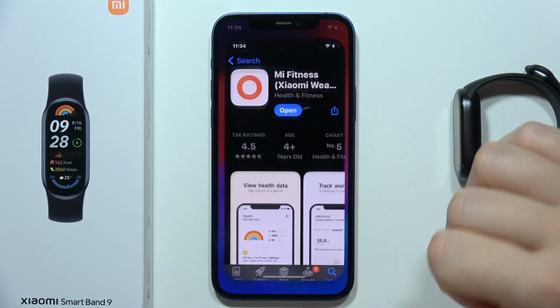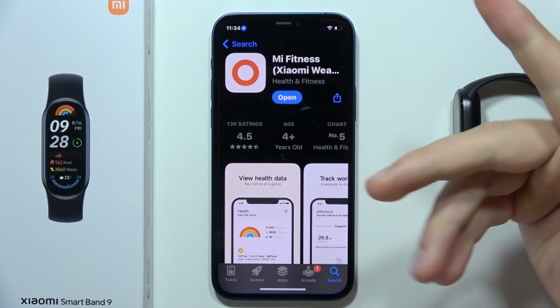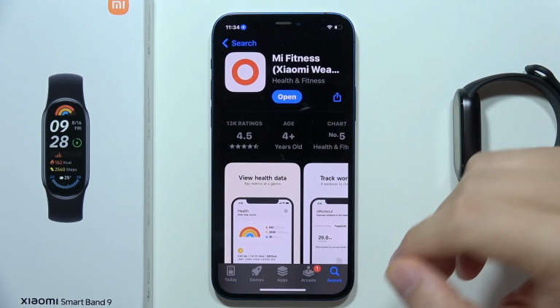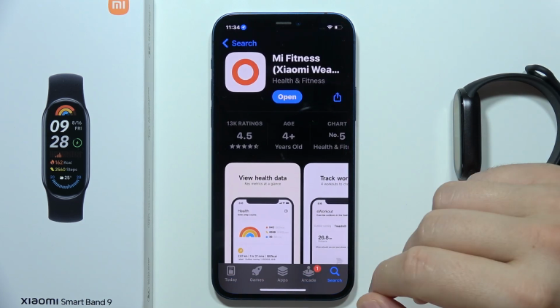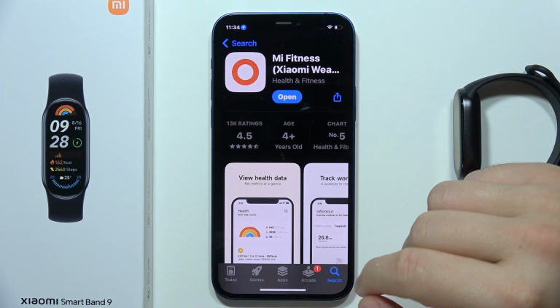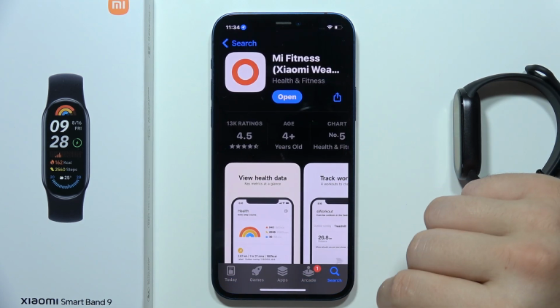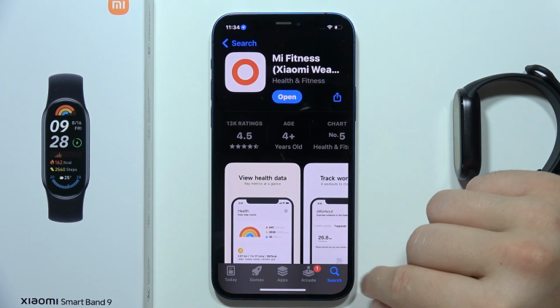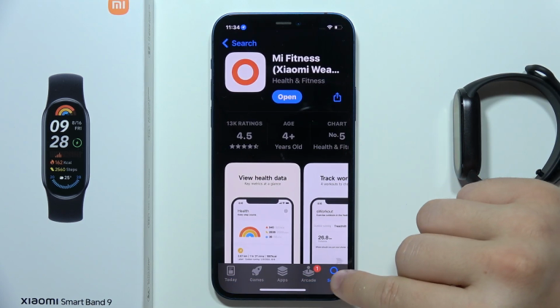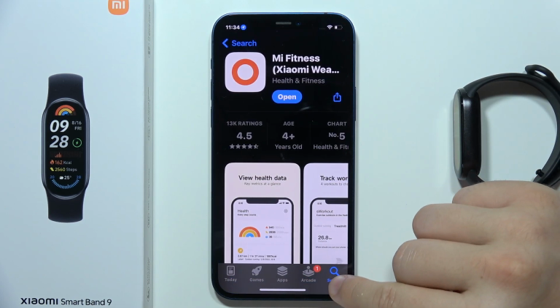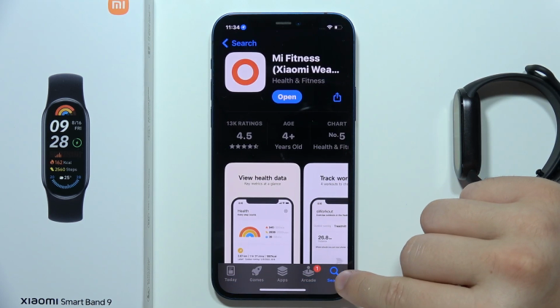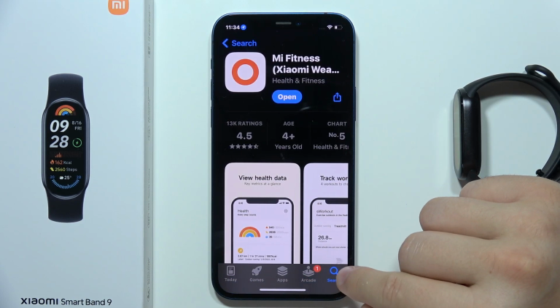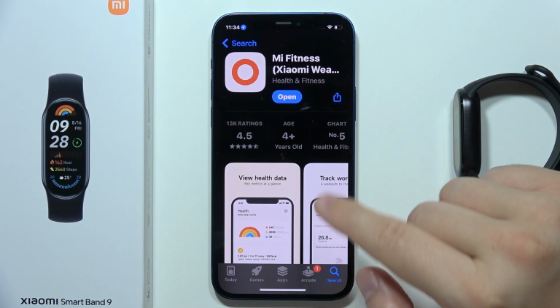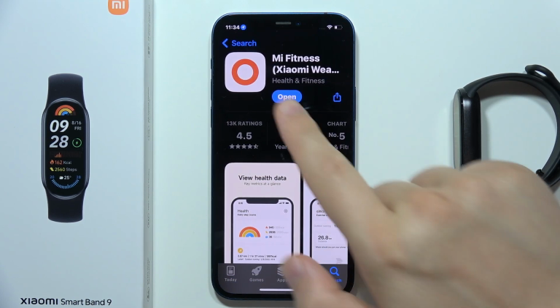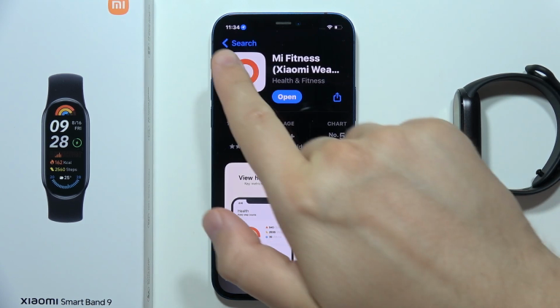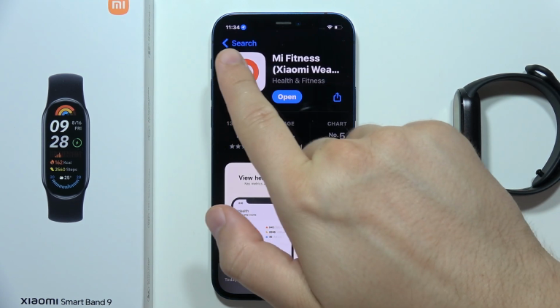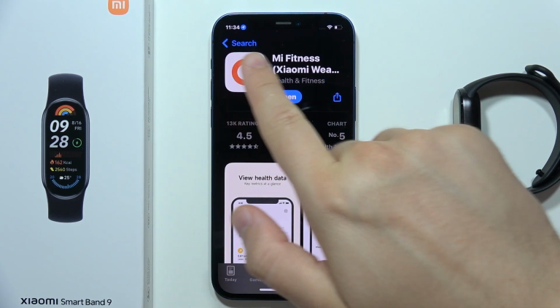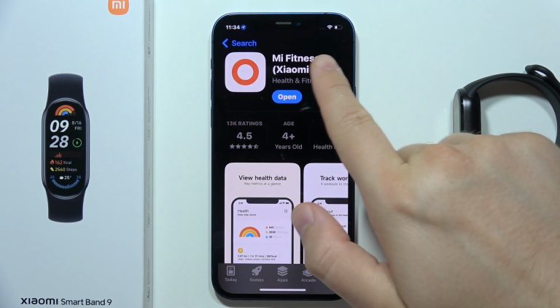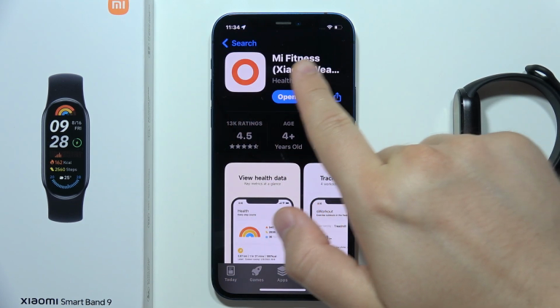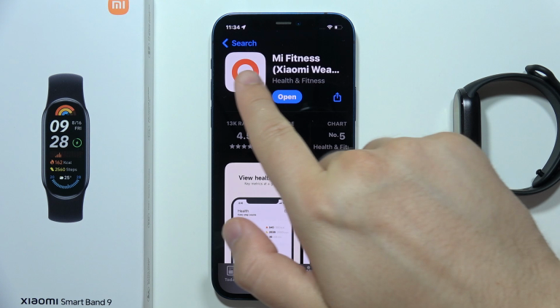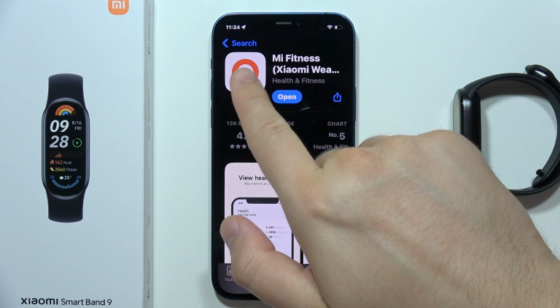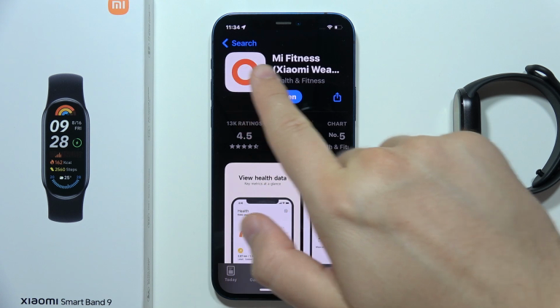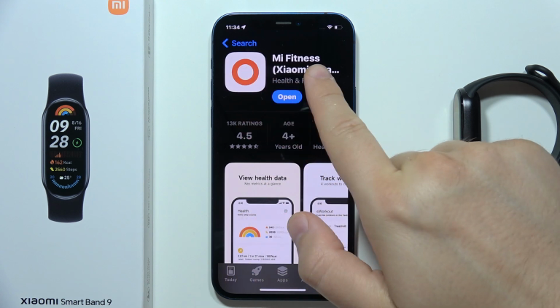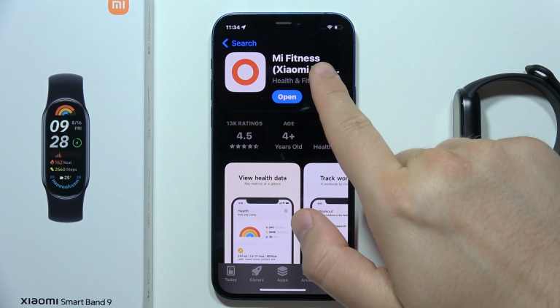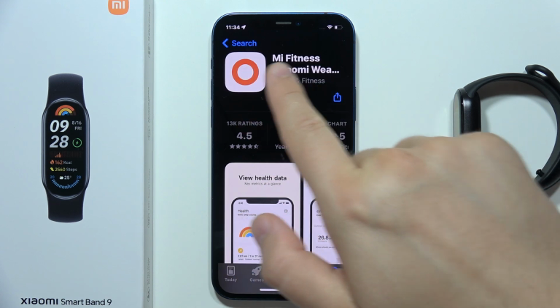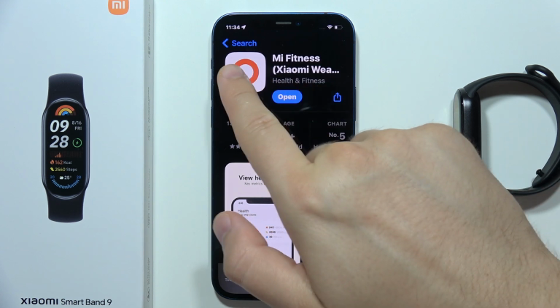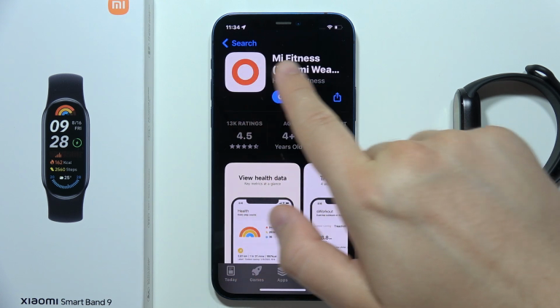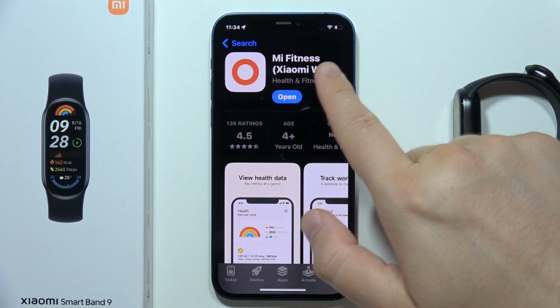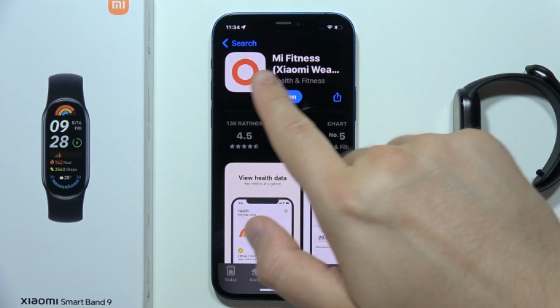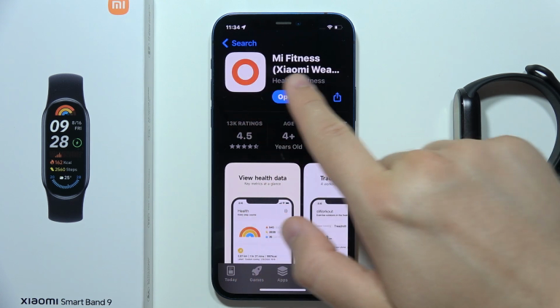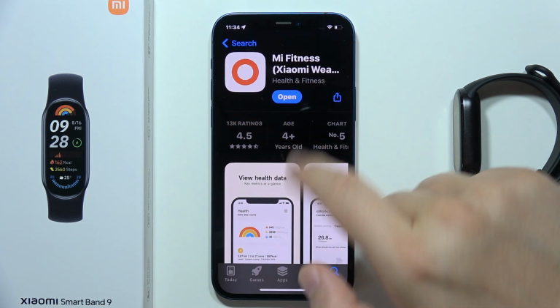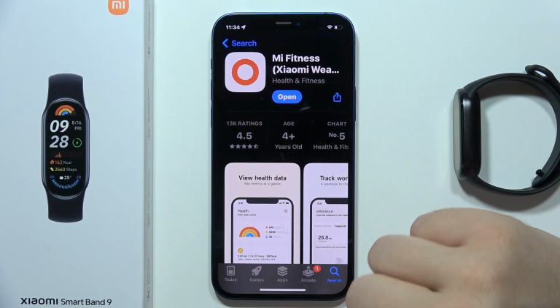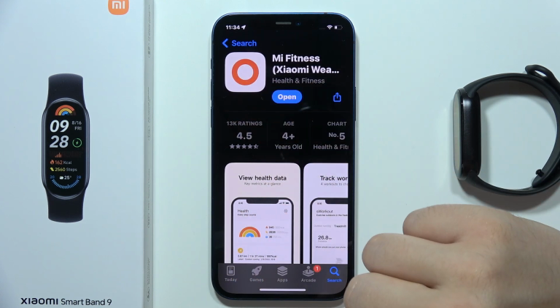You have to go into the Google Play Store, click on the search, and download the Mi Fitness application — previously it was called Xiaomi Wear.